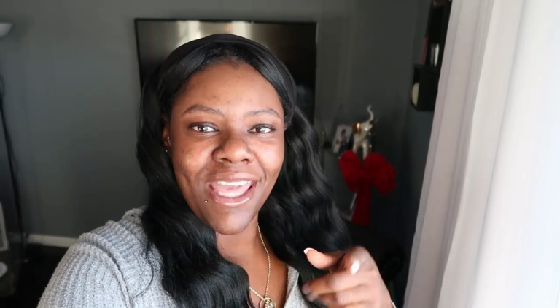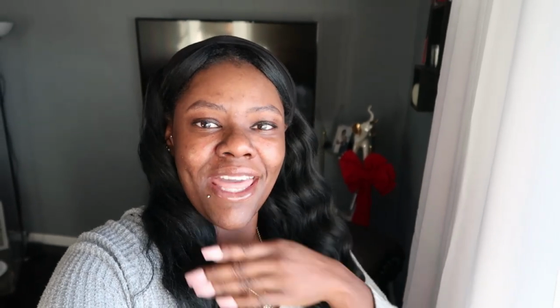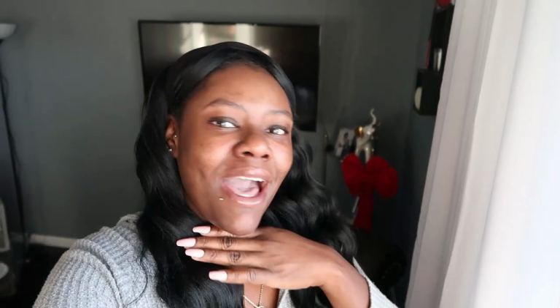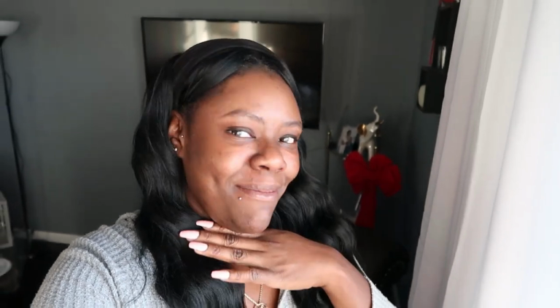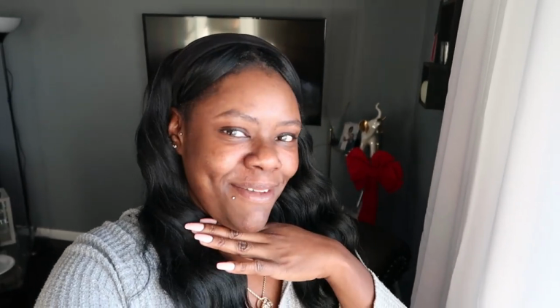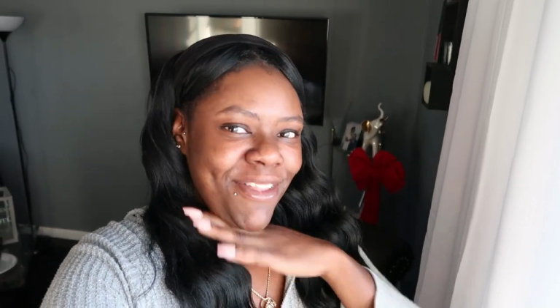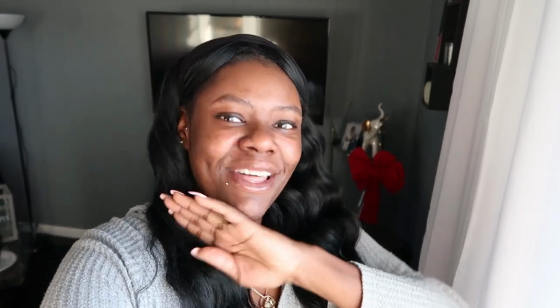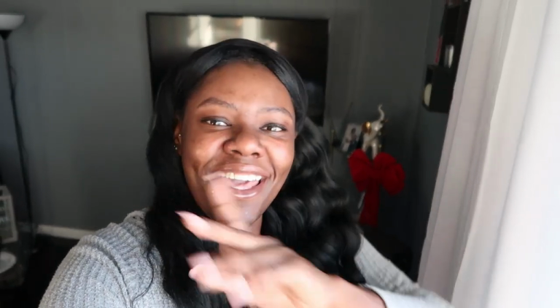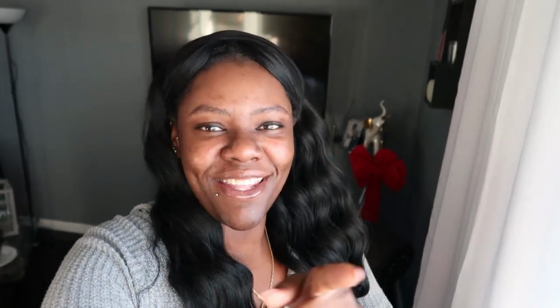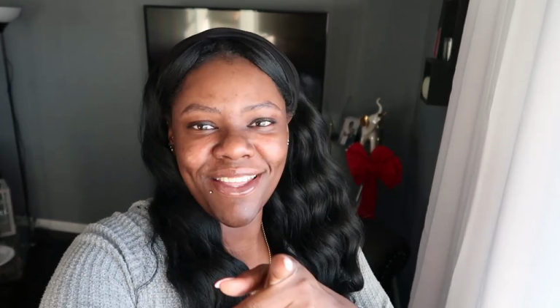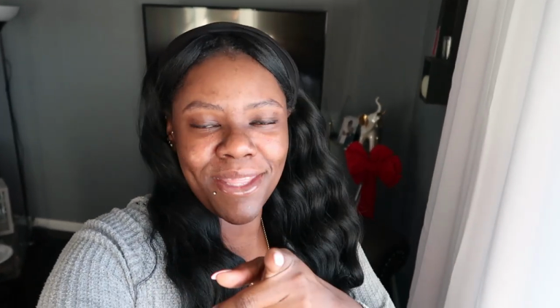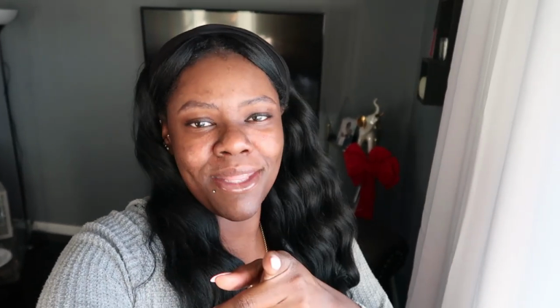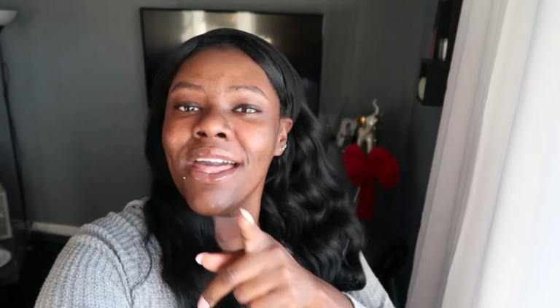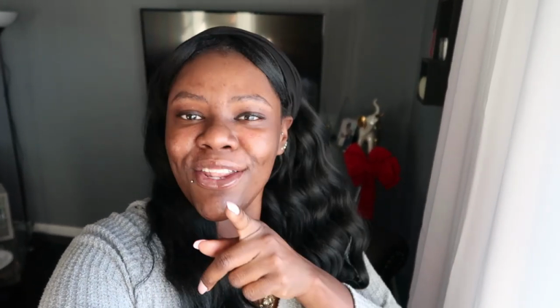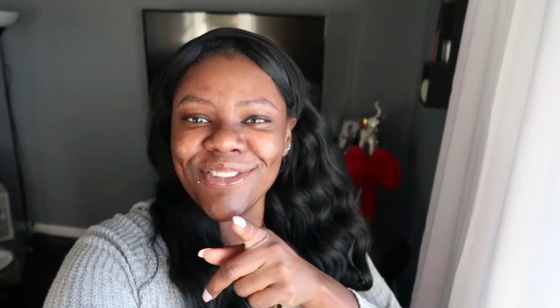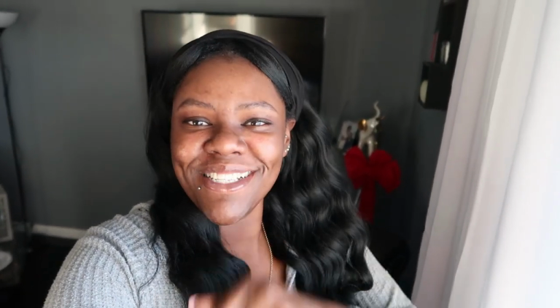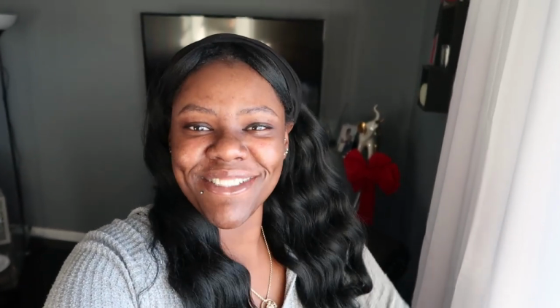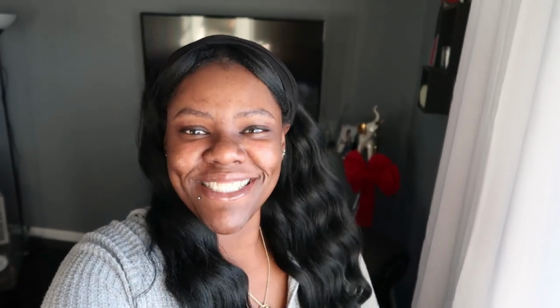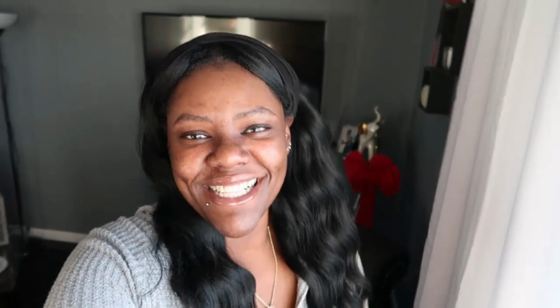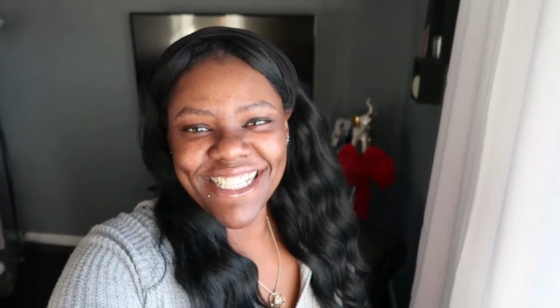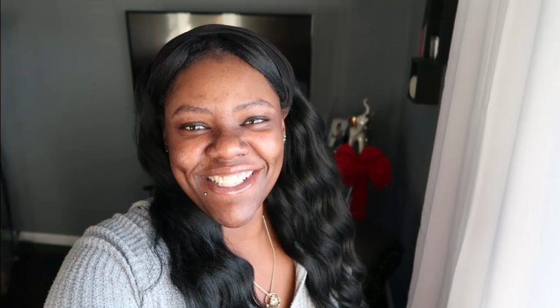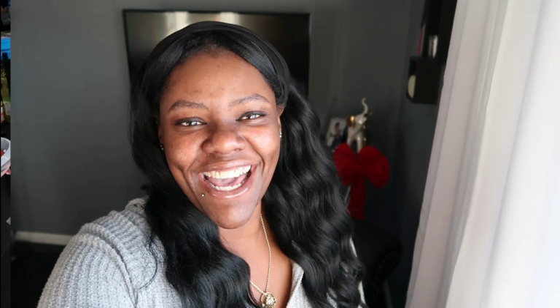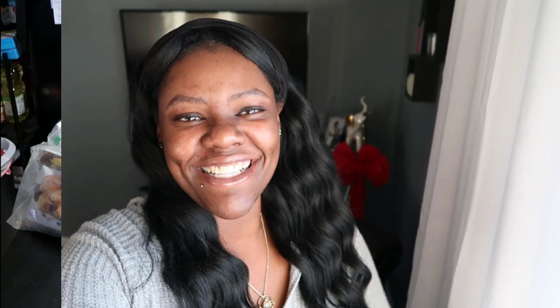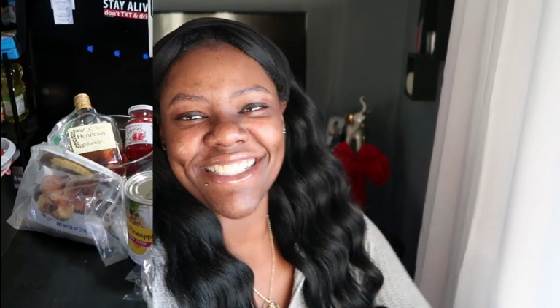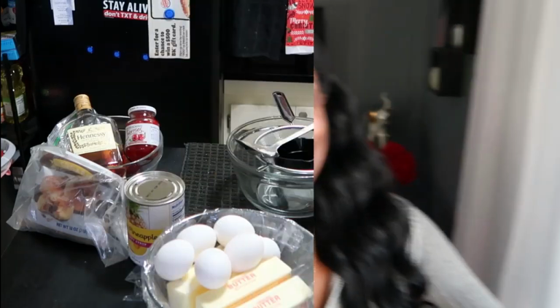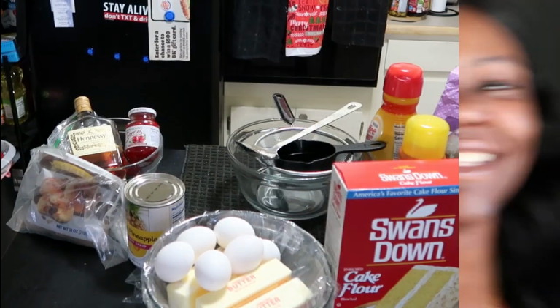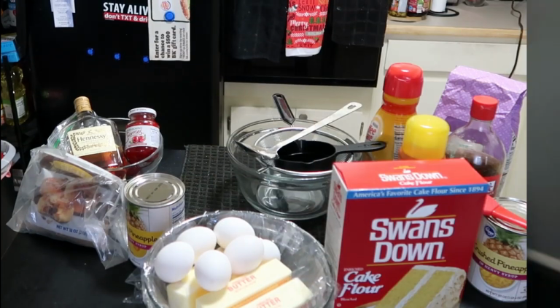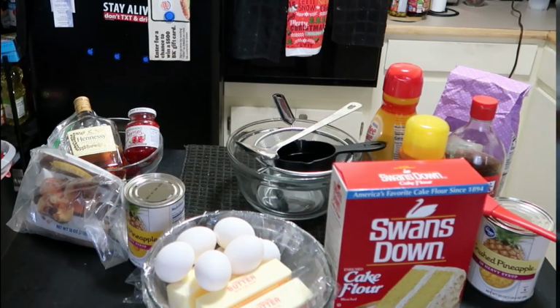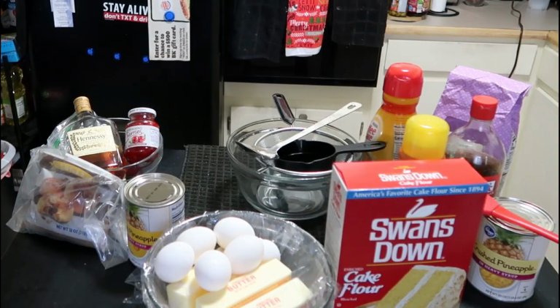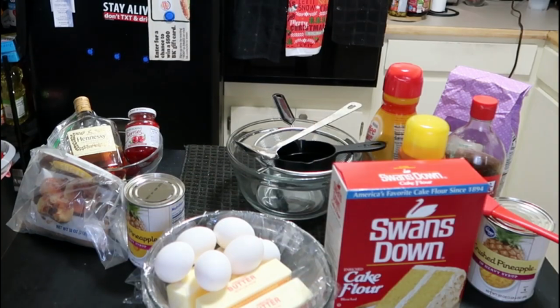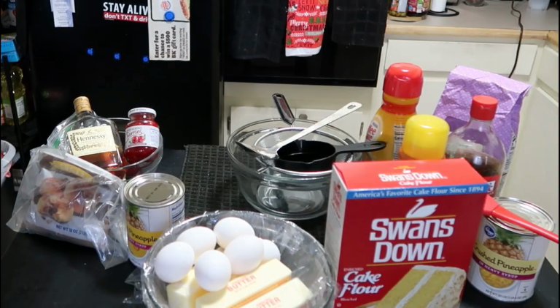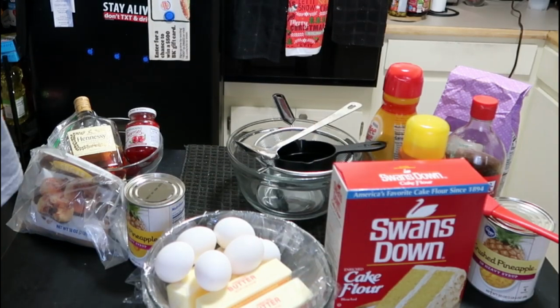So if you're interested in making a Hennessy cake, follow along. Make sure you like, subscribe, turn on notifications, and share. Watch the whole video — if you don't, you're going to miss something and your cake is going to be completely done for. I'm Dimples and this is Indulge Your Dimples, so let's get to it!